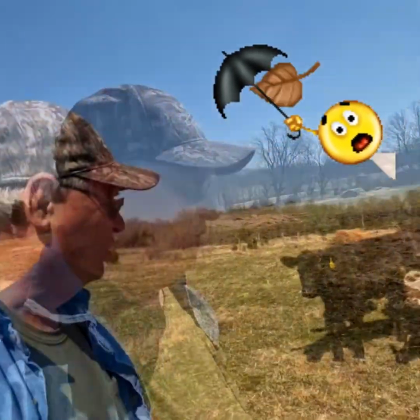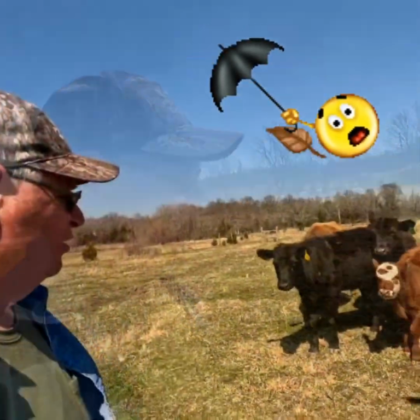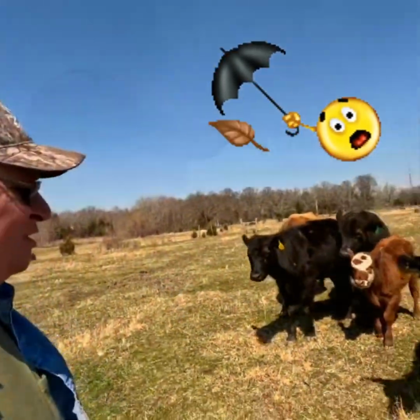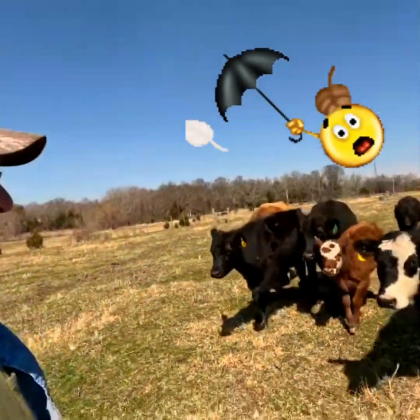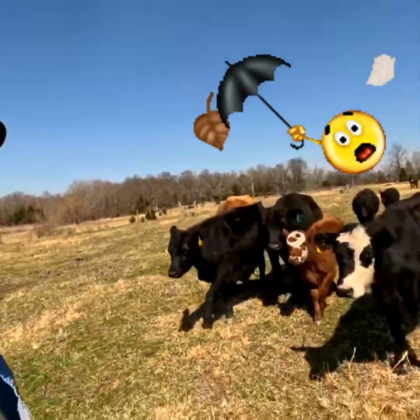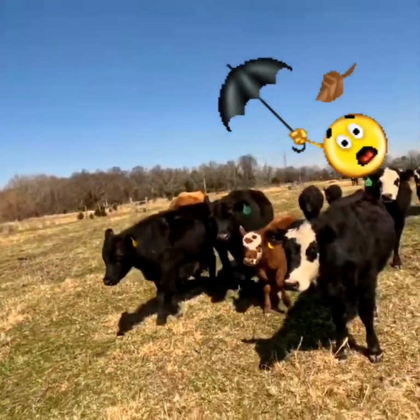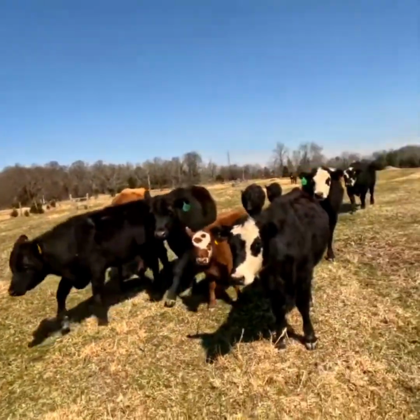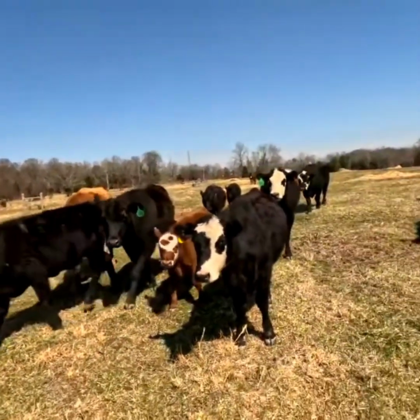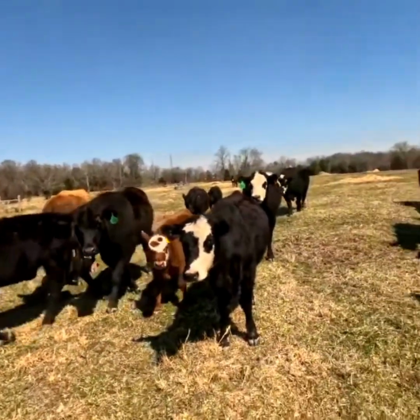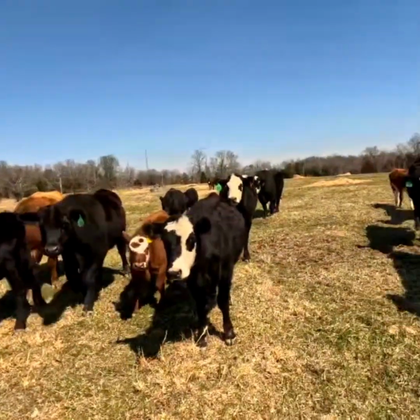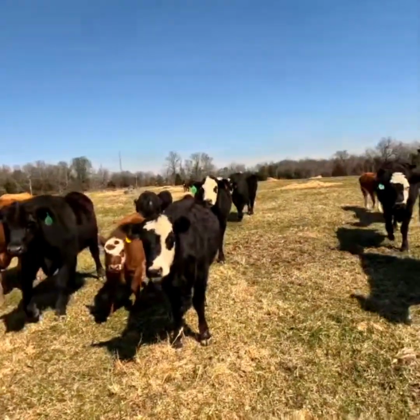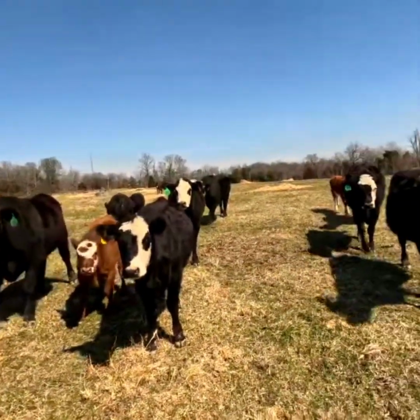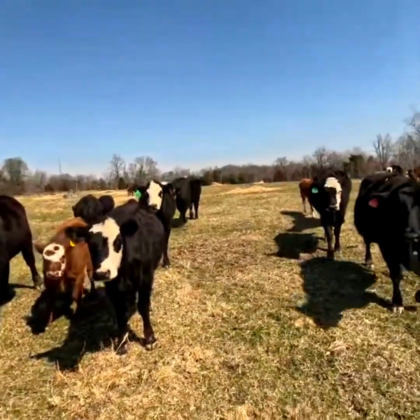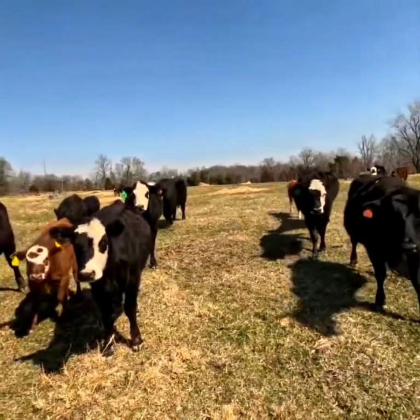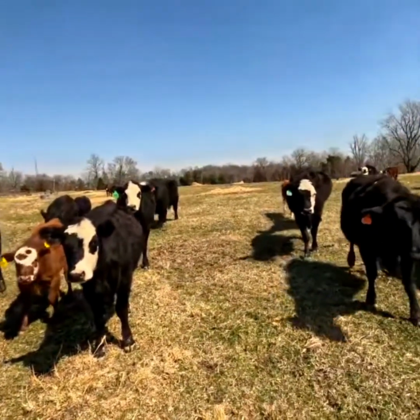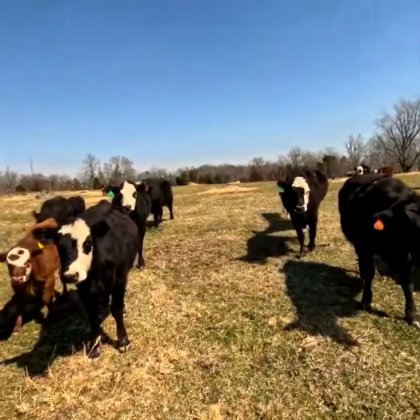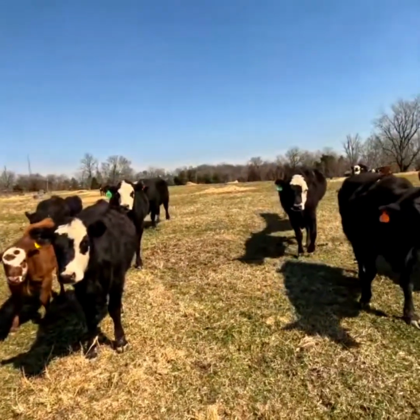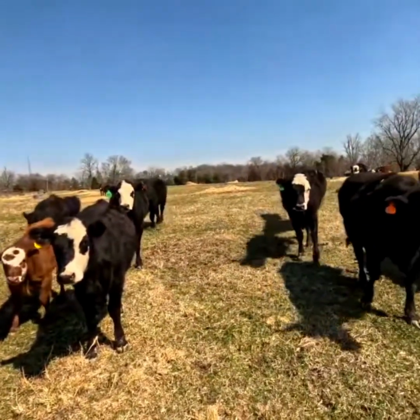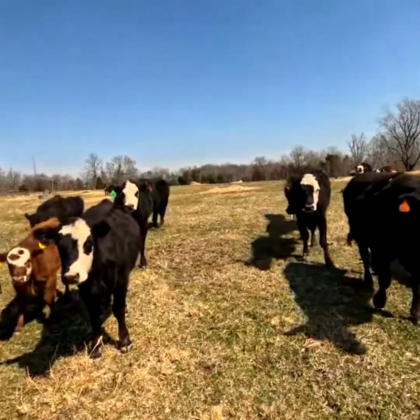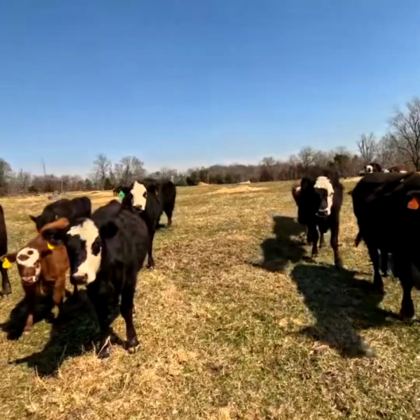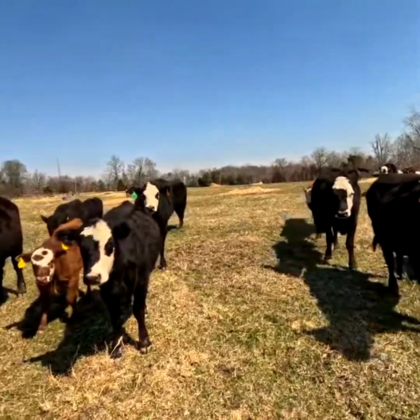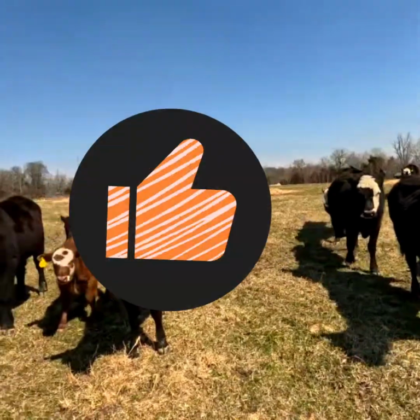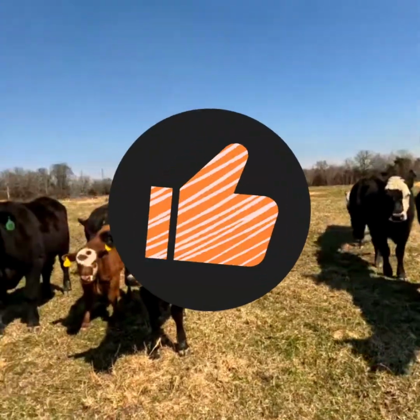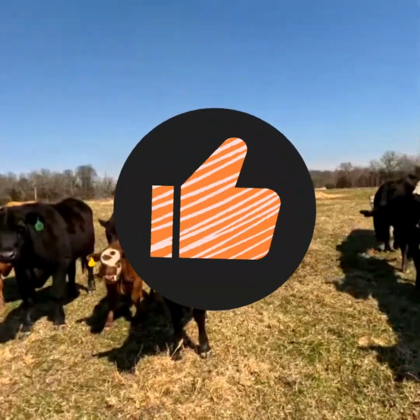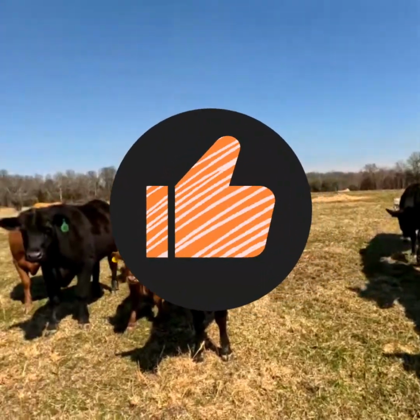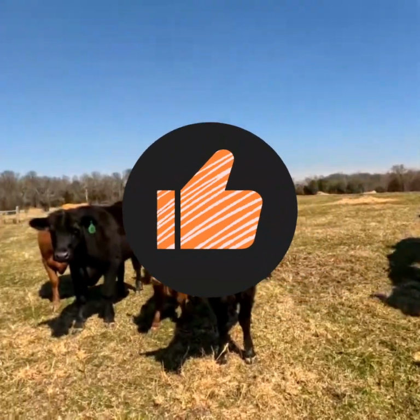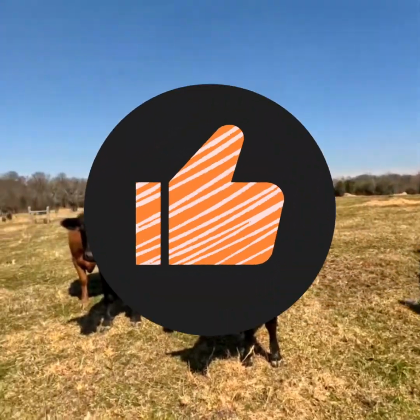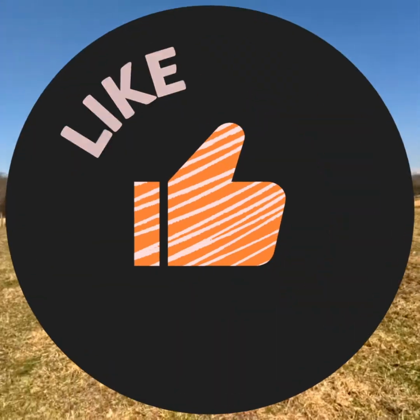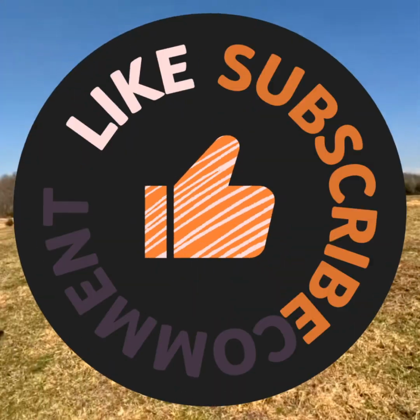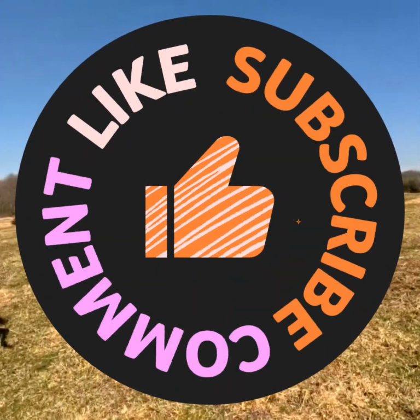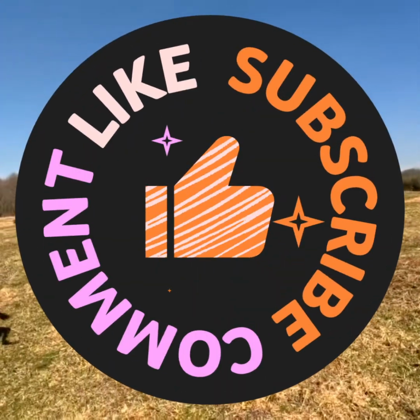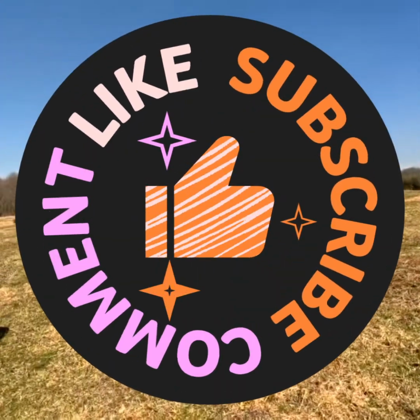Curious animals — if you do anything out in the field, they're going to ease over there to see what's going on.